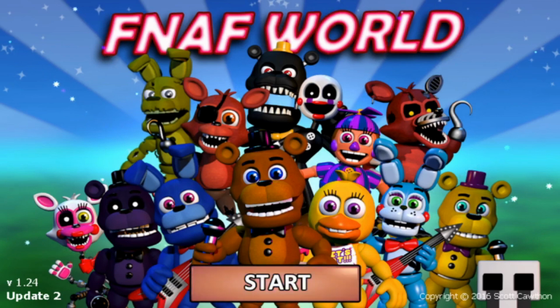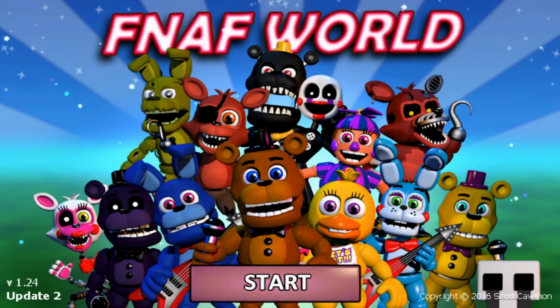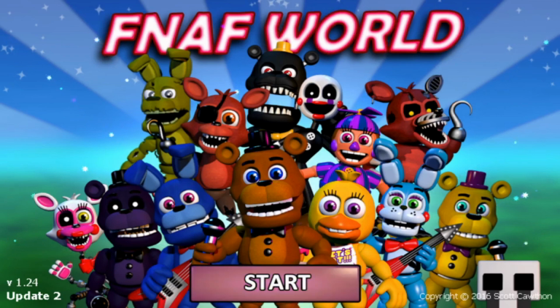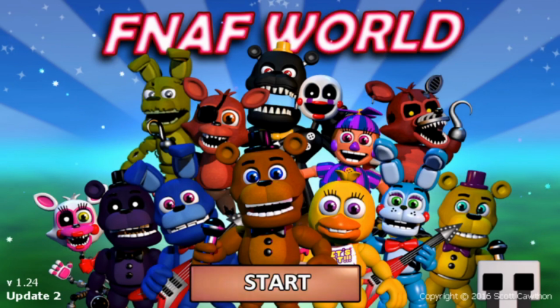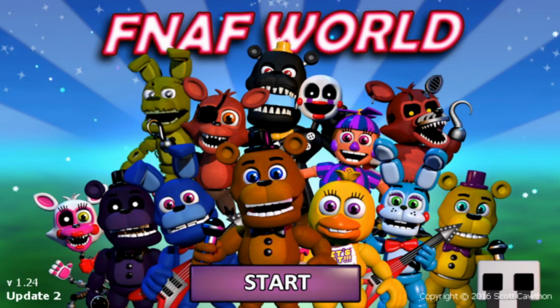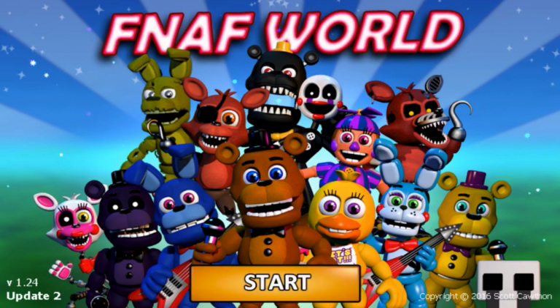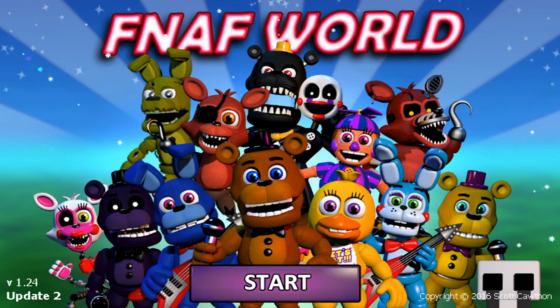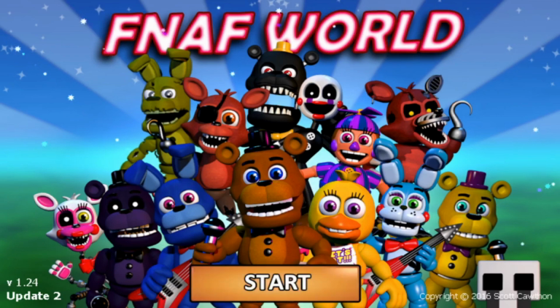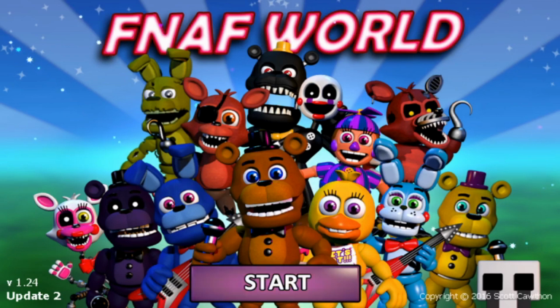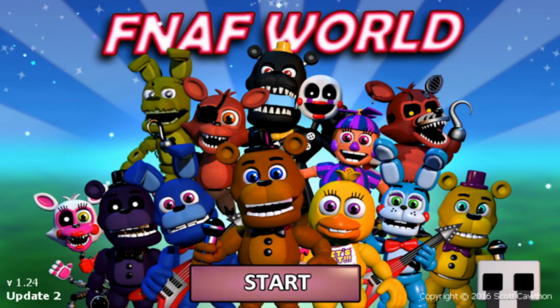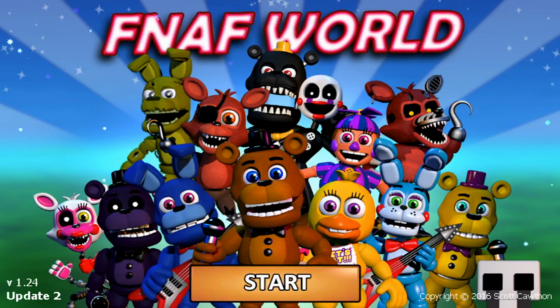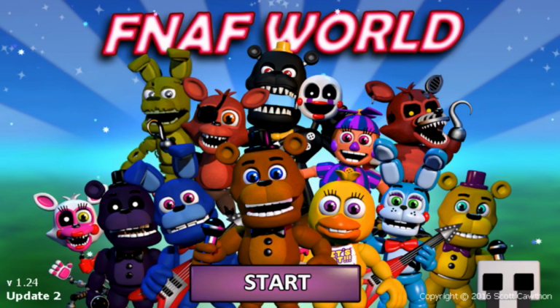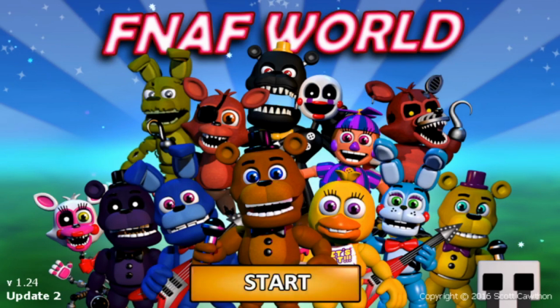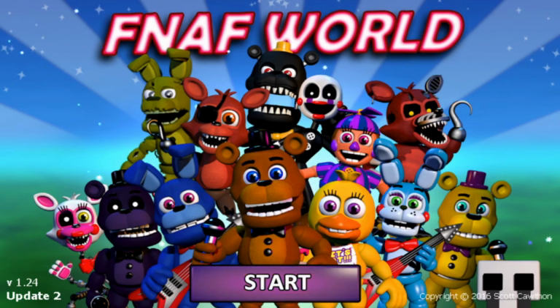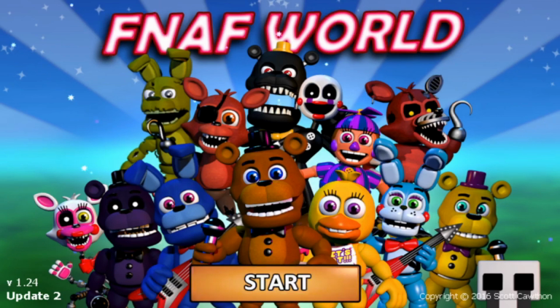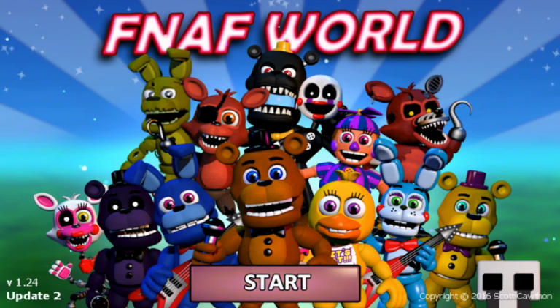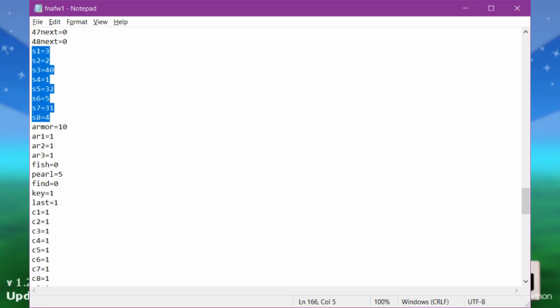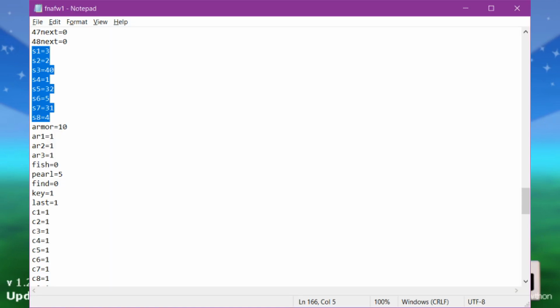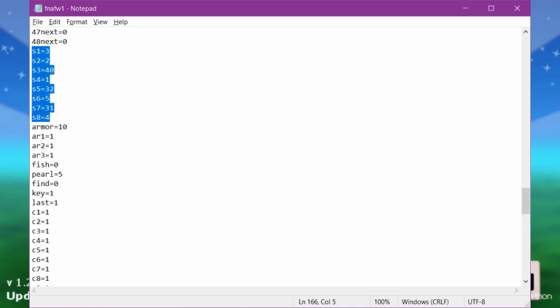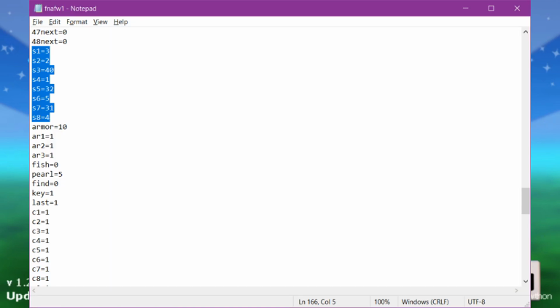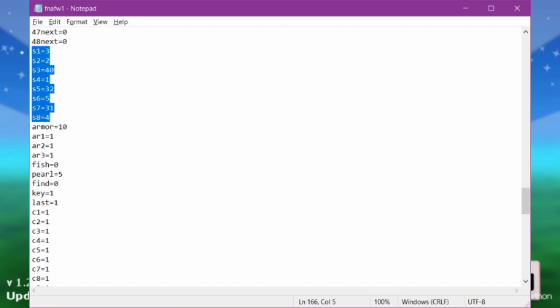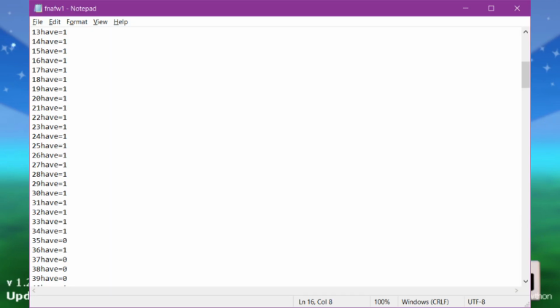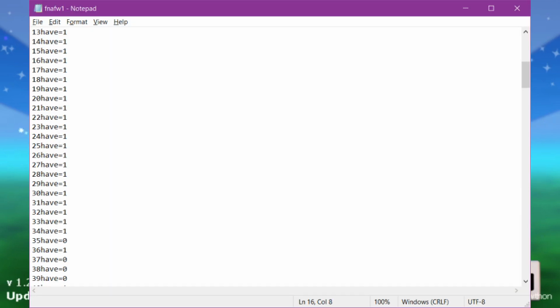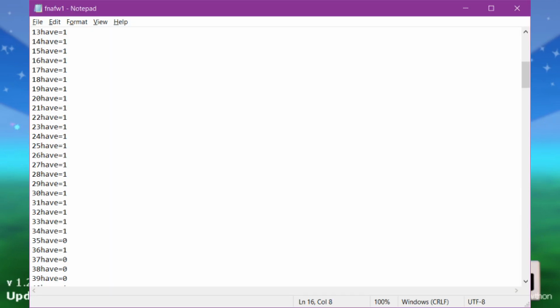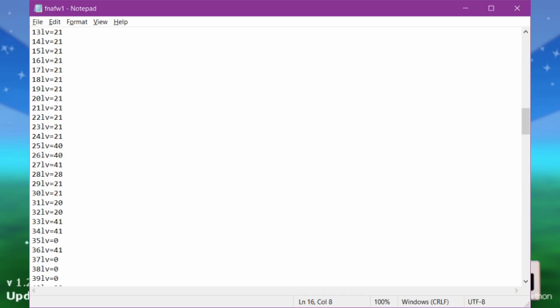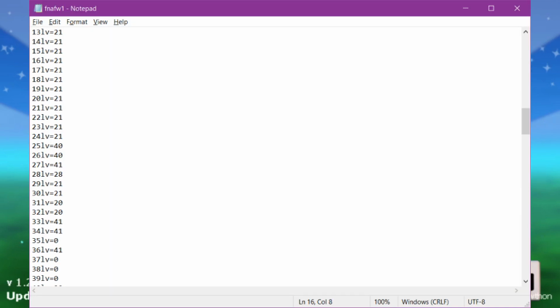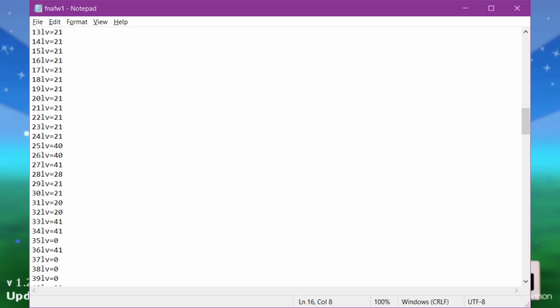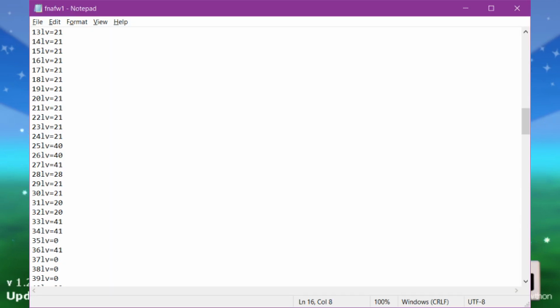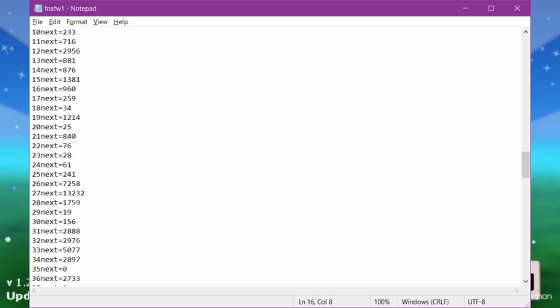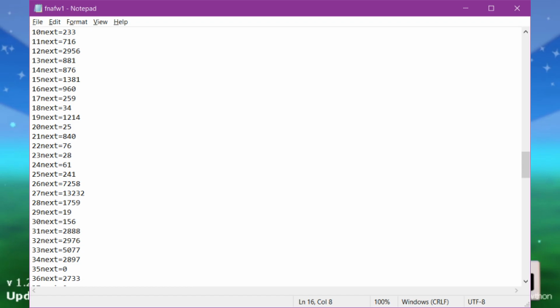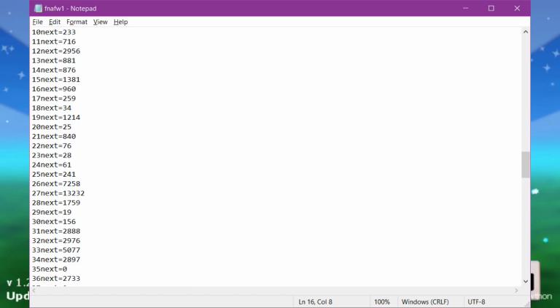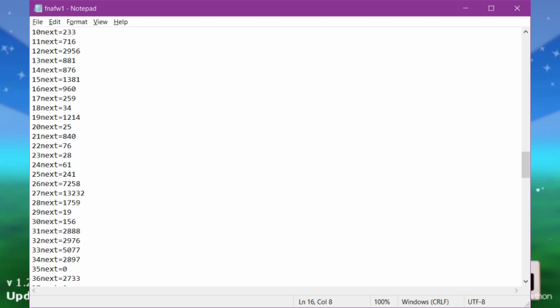The save file entries we will be looking at here are the eight S's, have, level, and next.